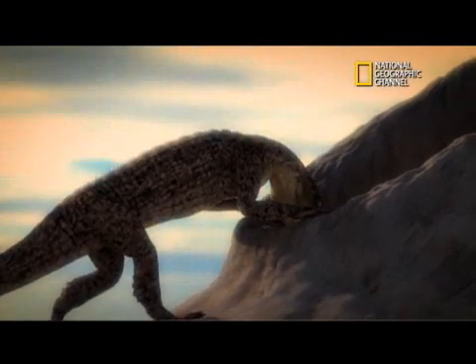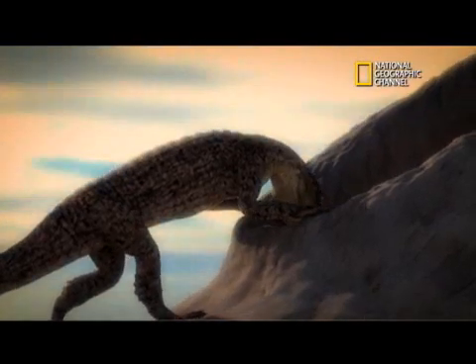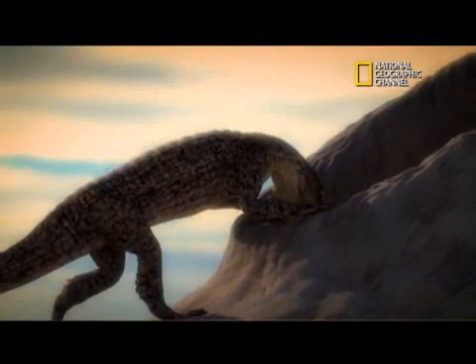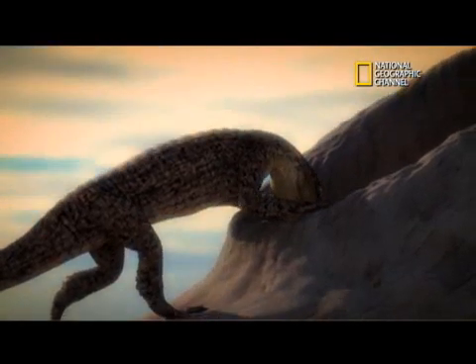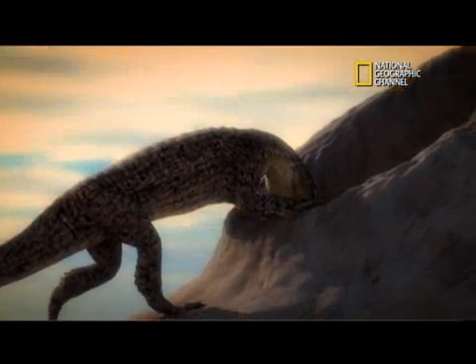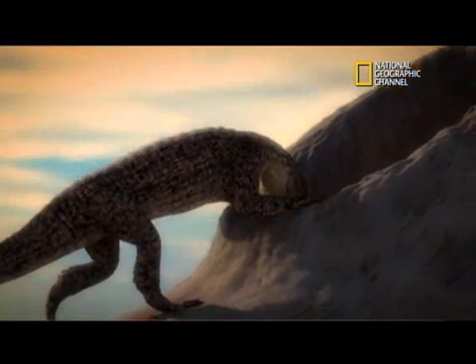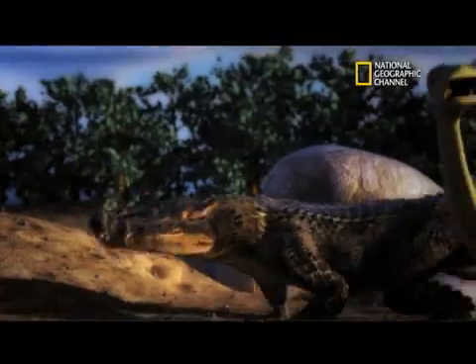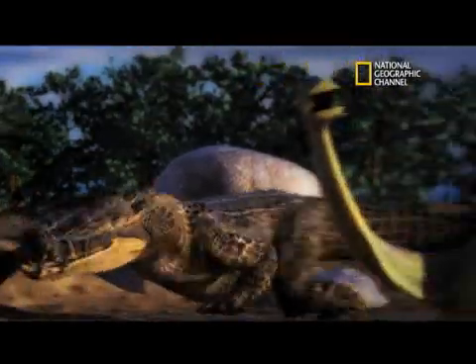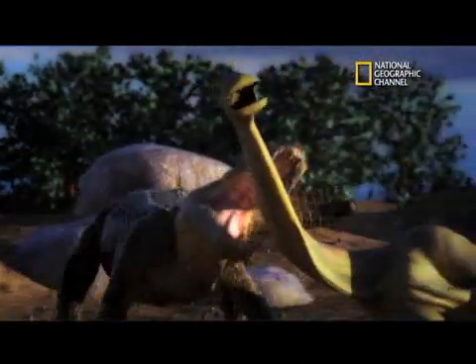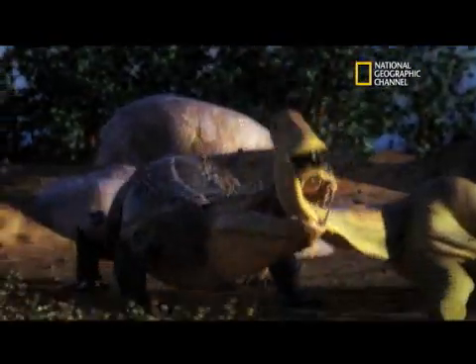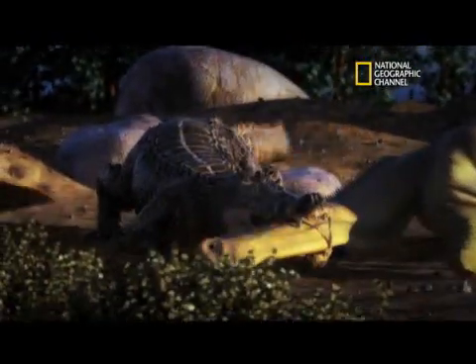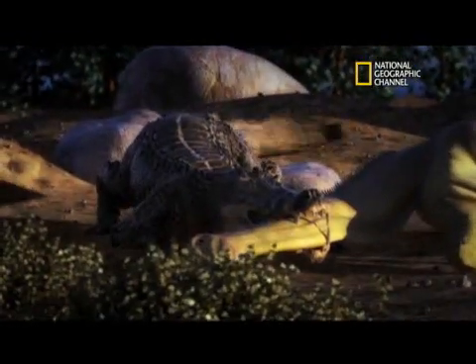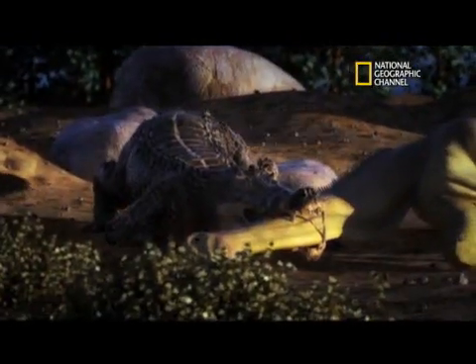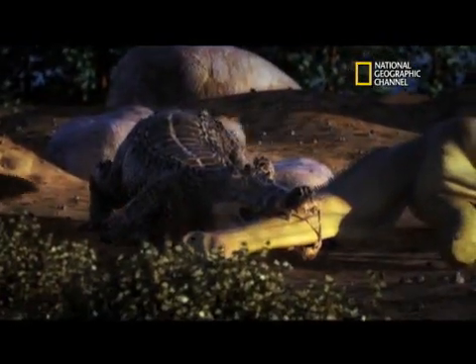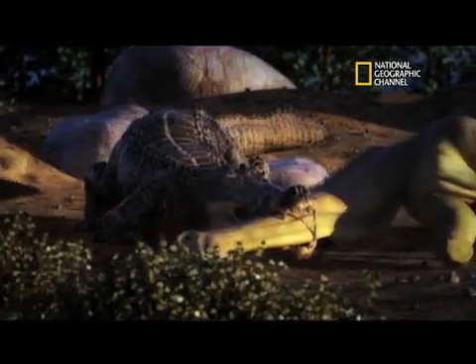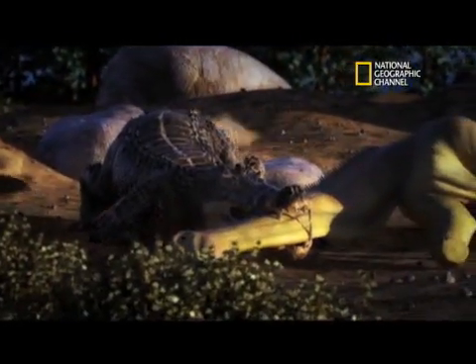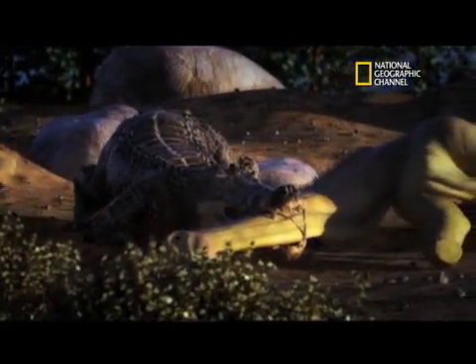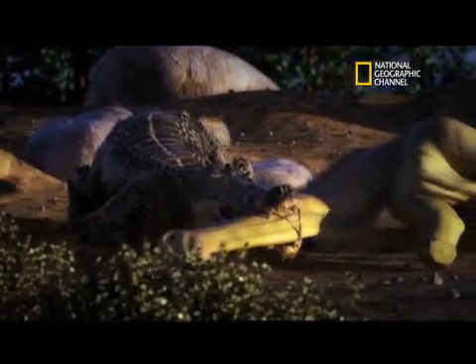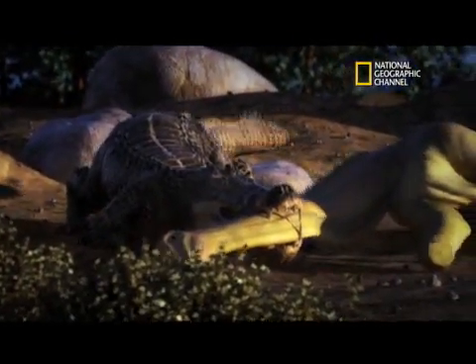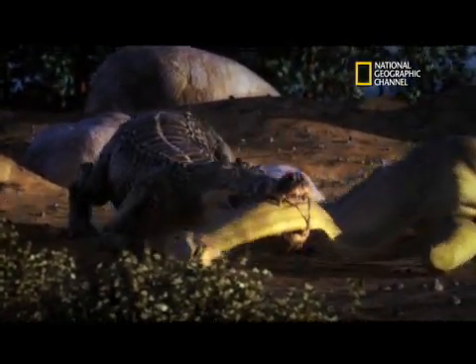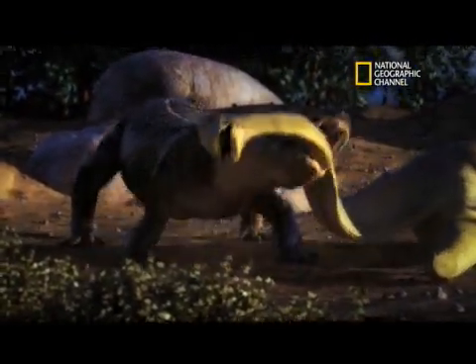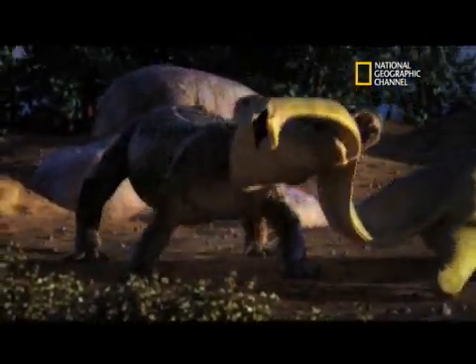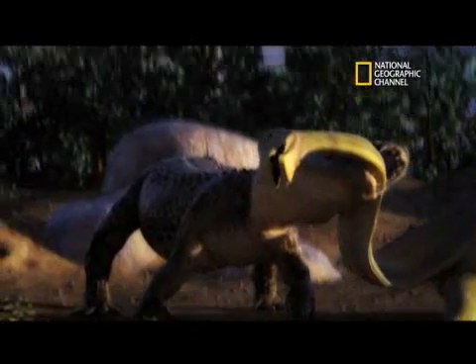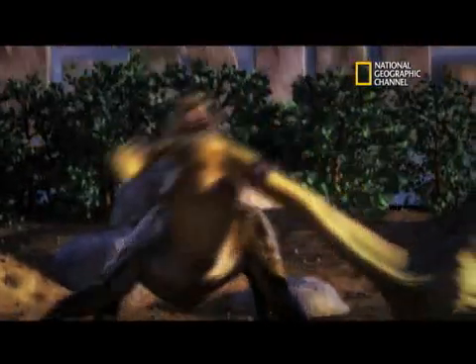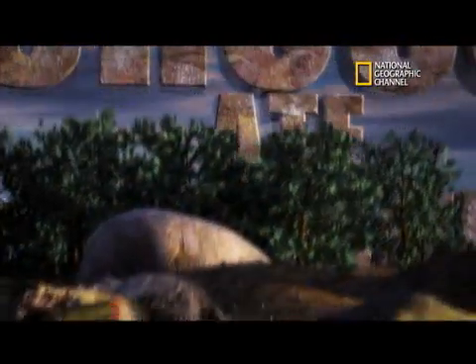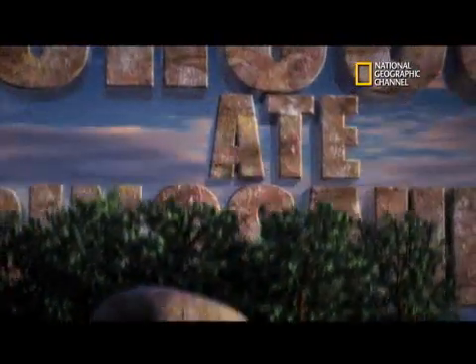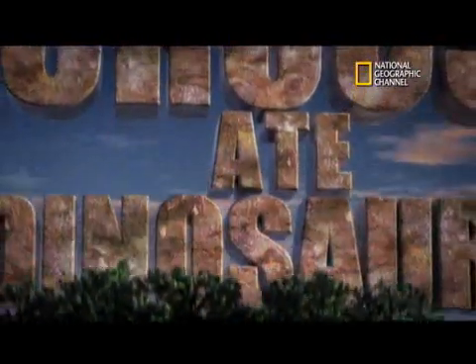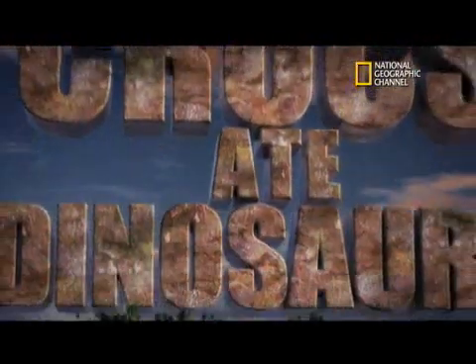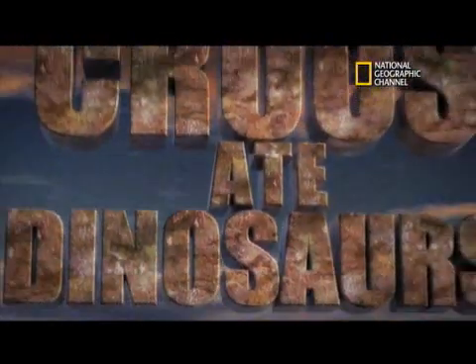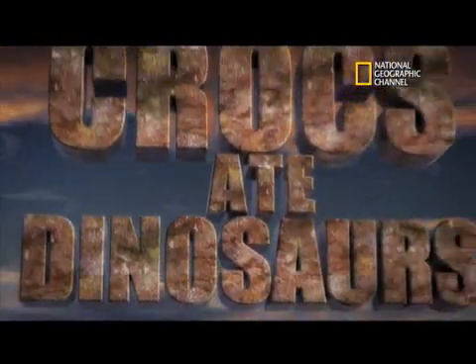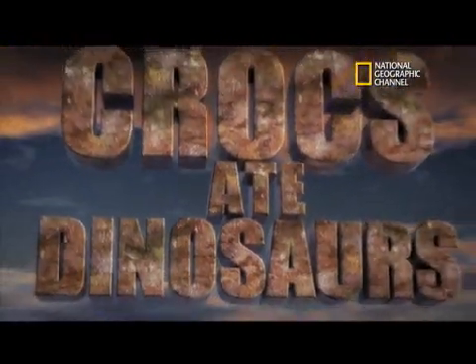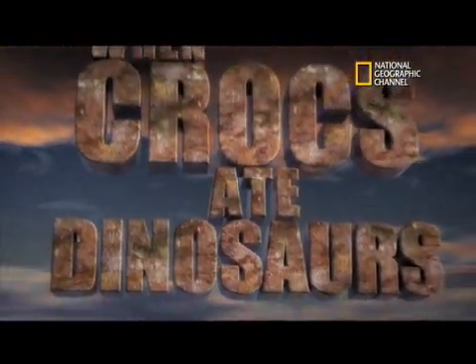'When Crocs Ate Dinosaurs' premieres November 21st at 9 p.m. Eastern on the National Geographic Channel.